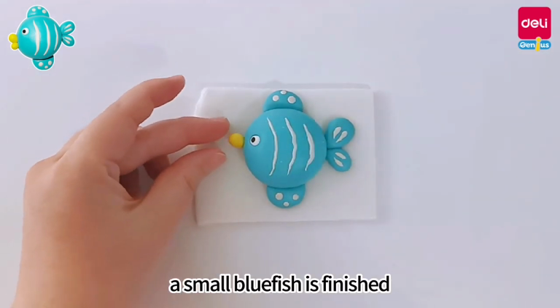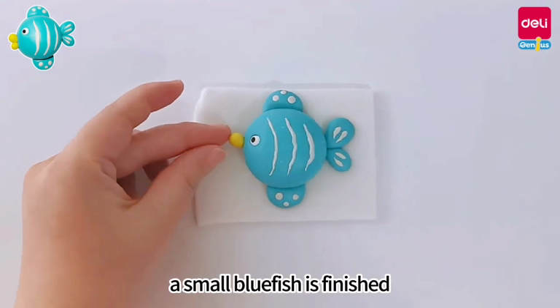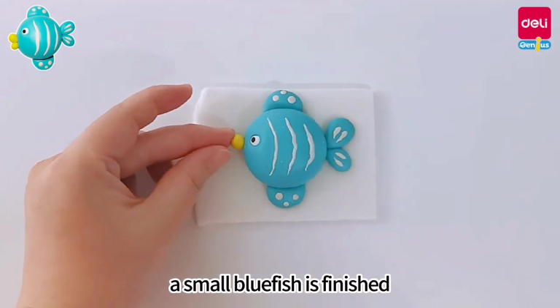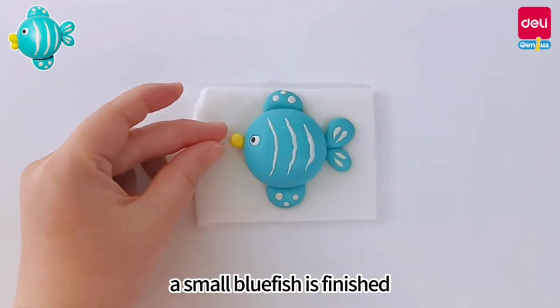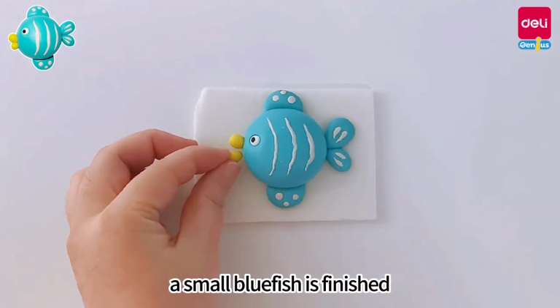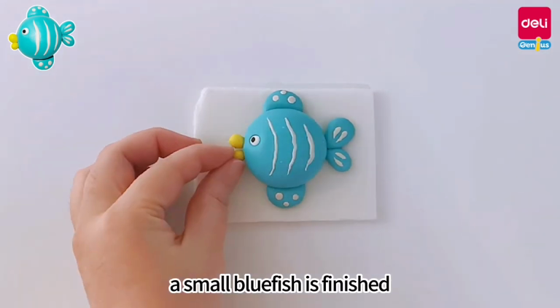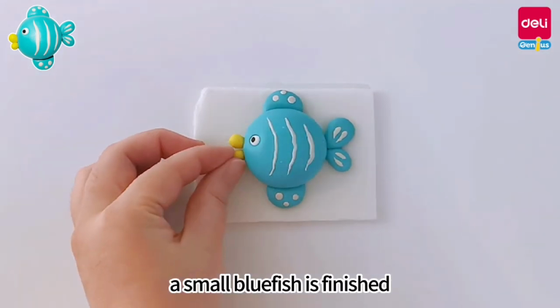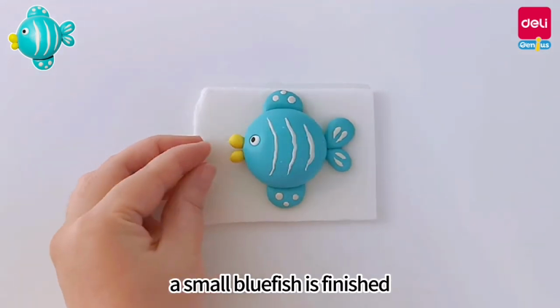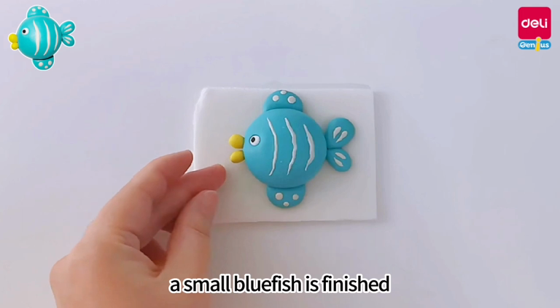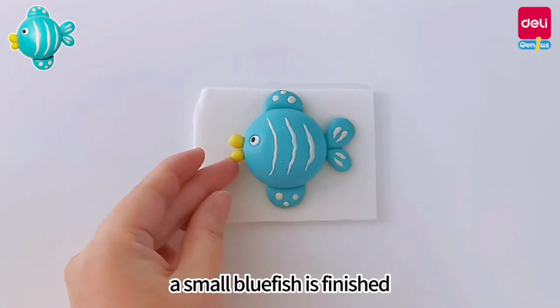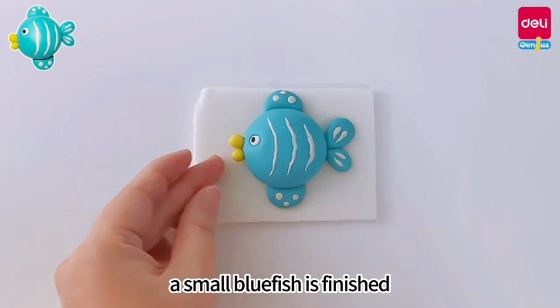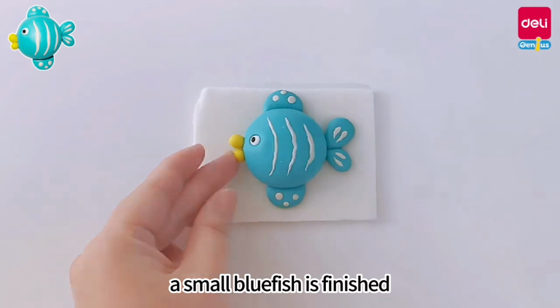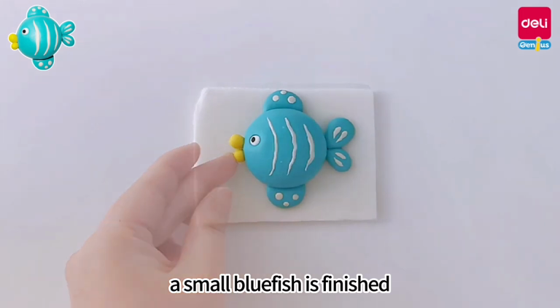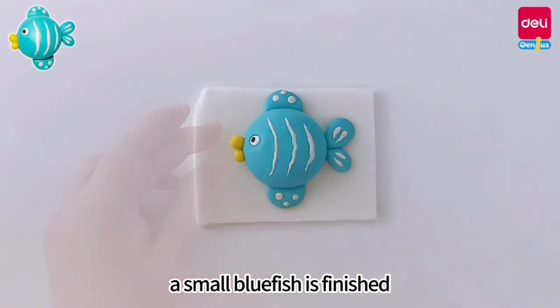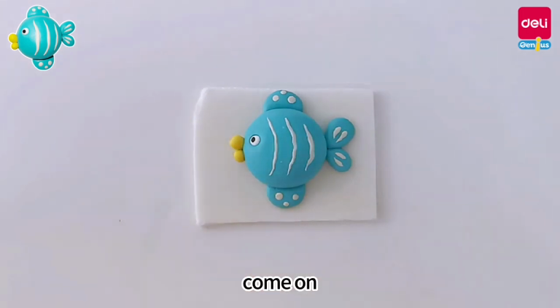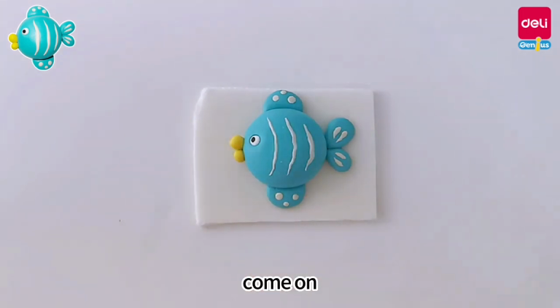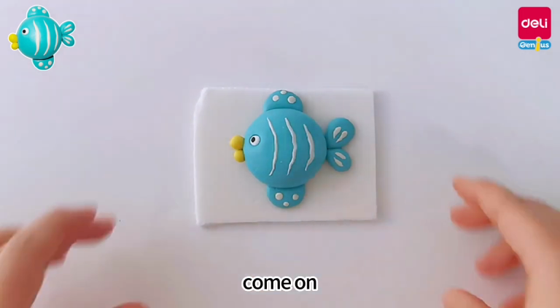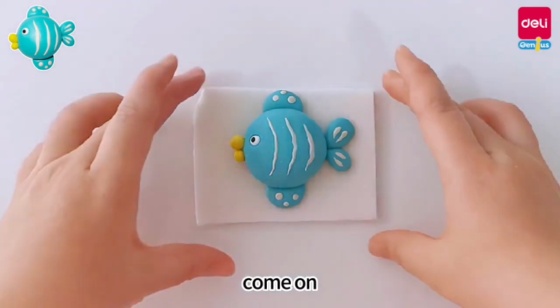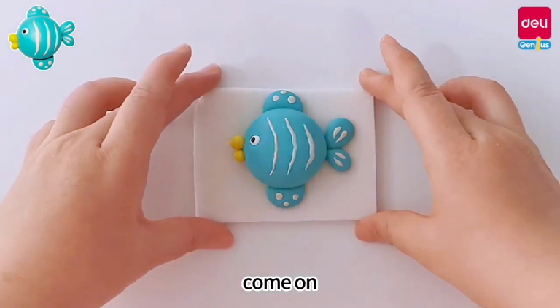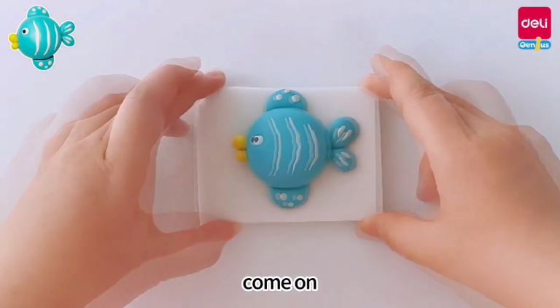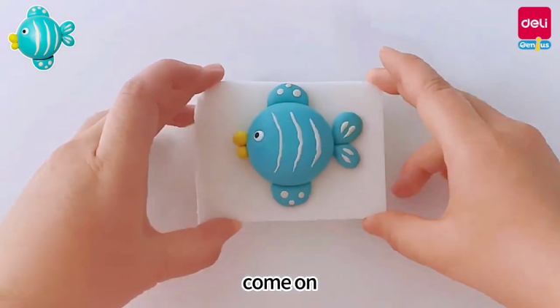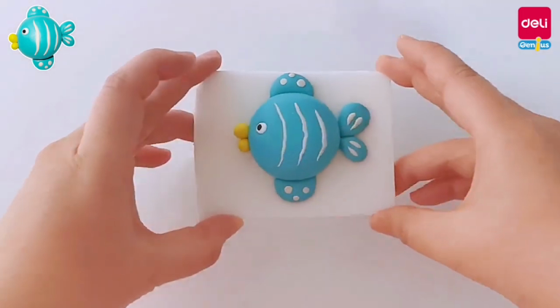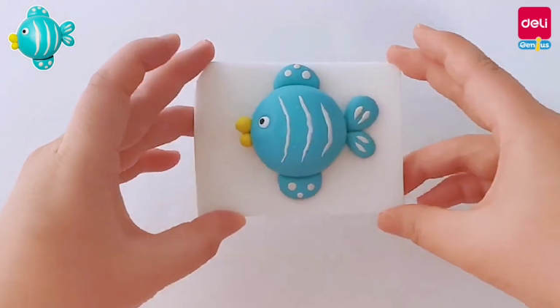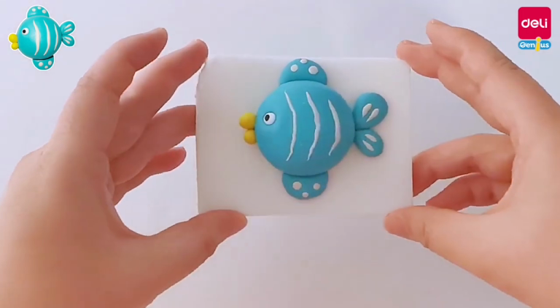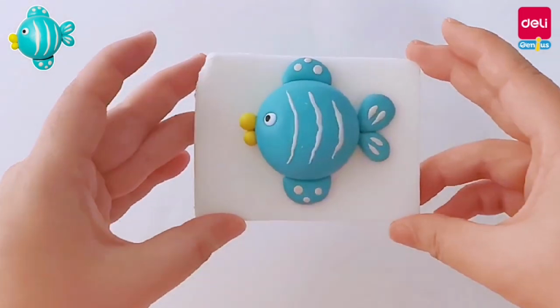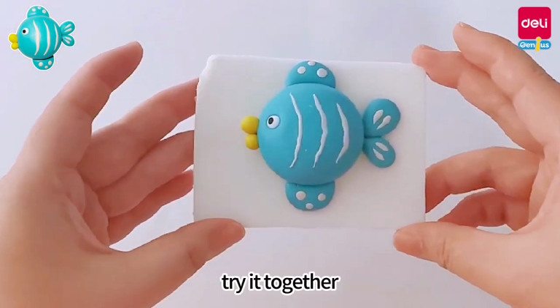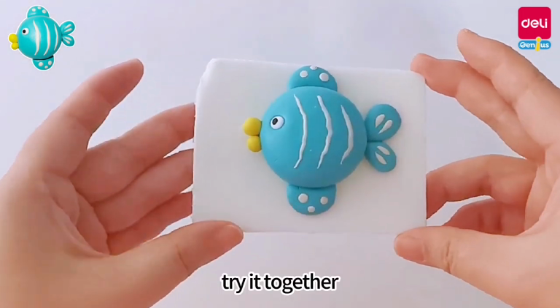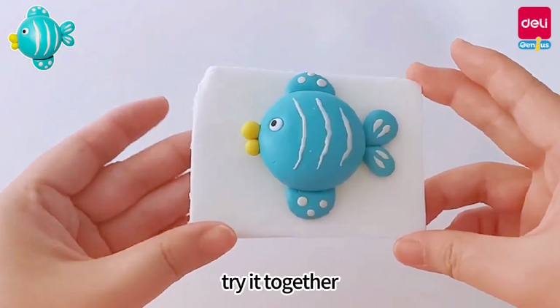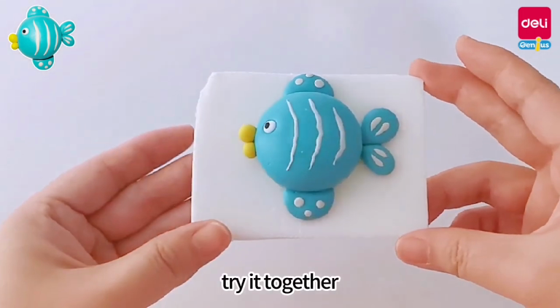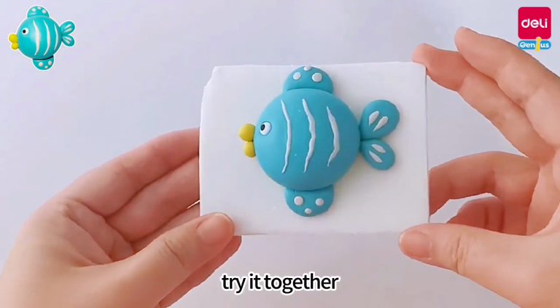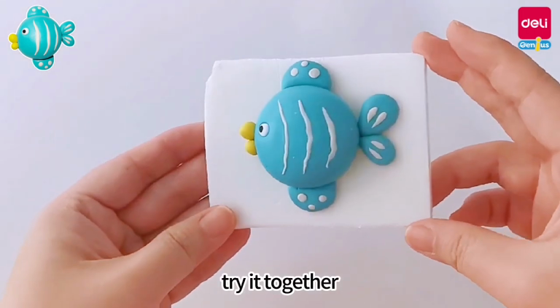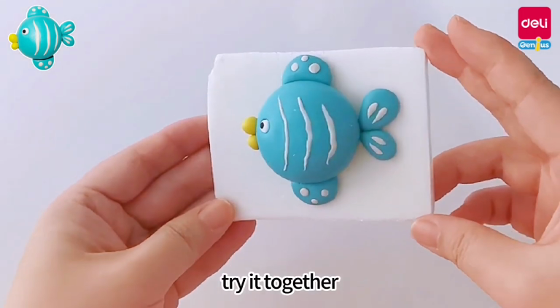A small blue fish is finished! Come on, try it together.